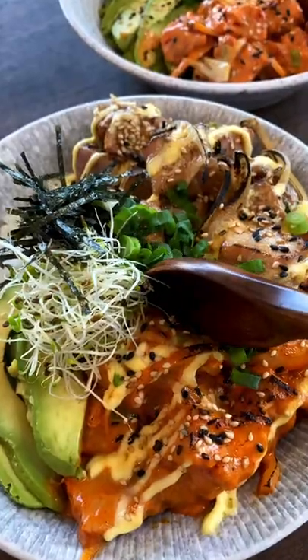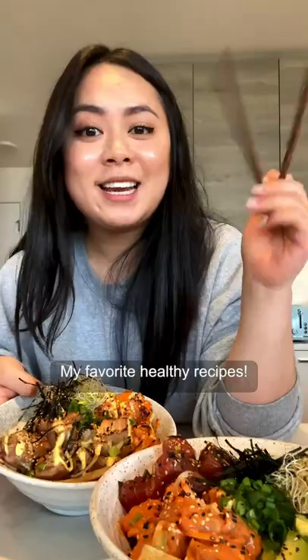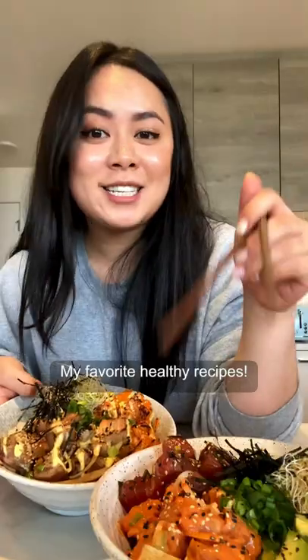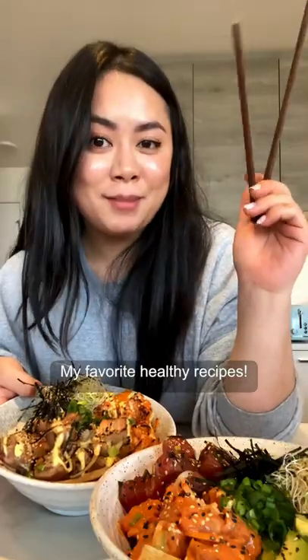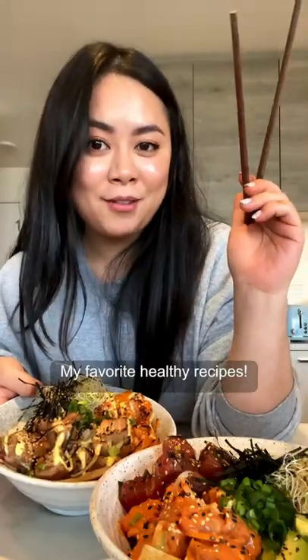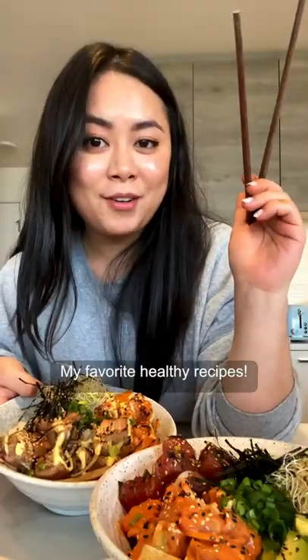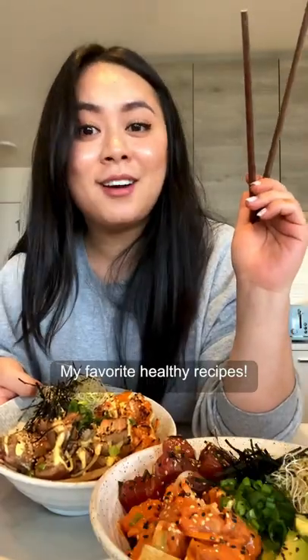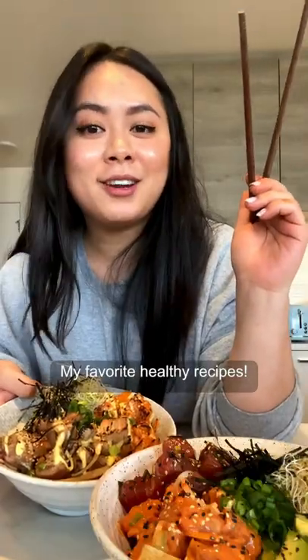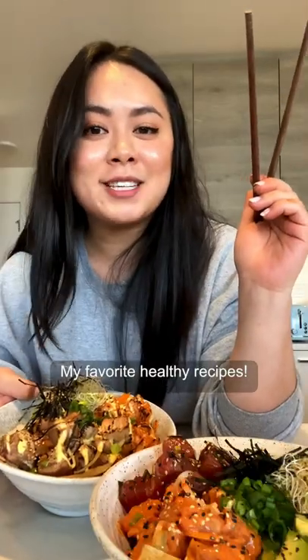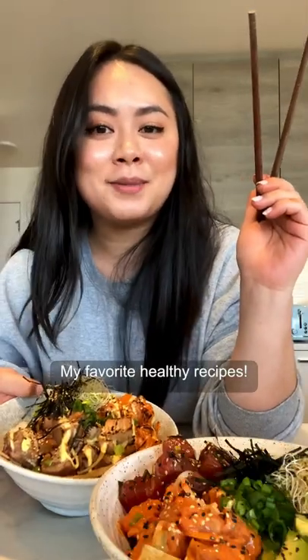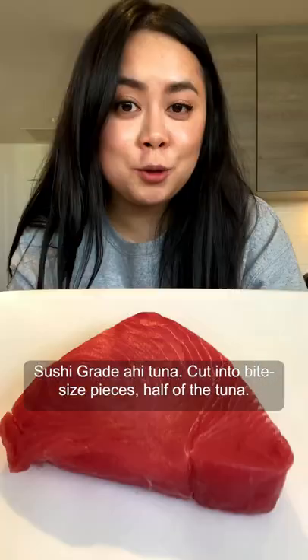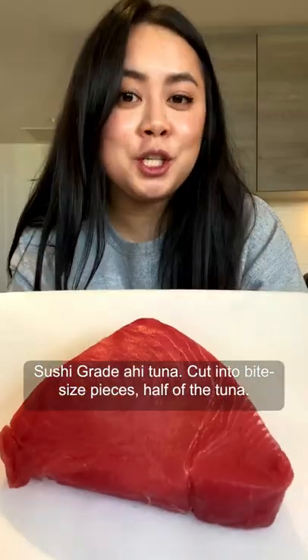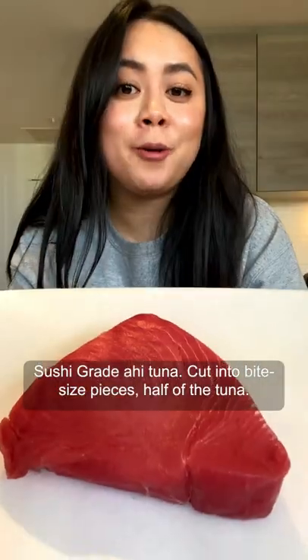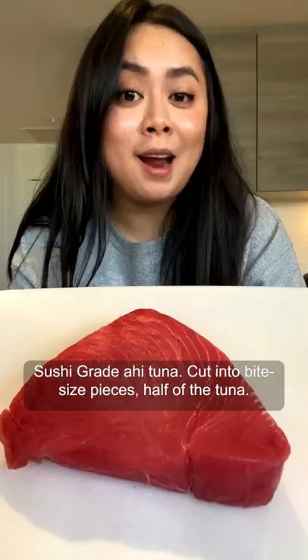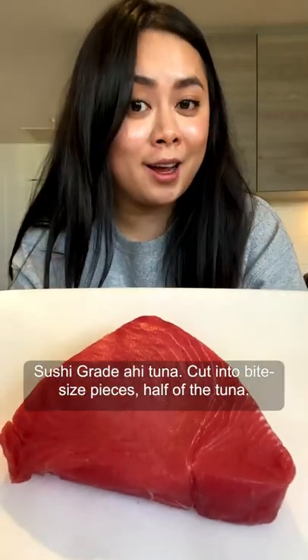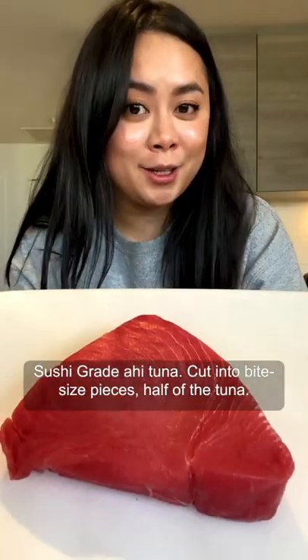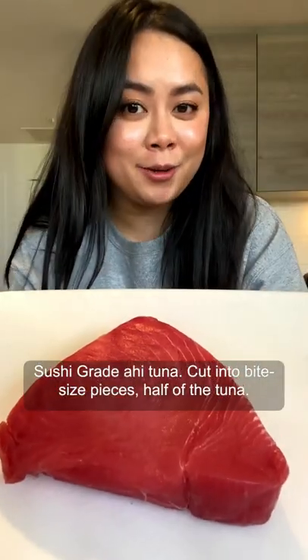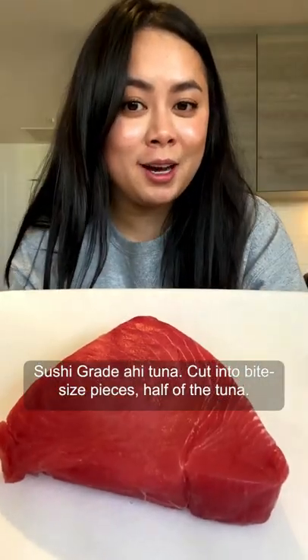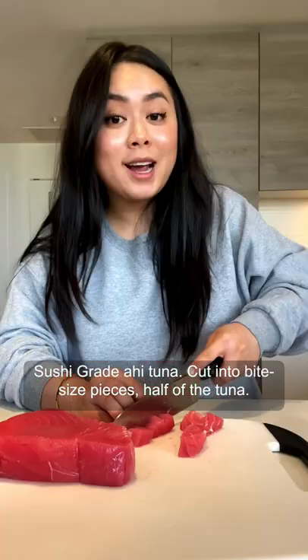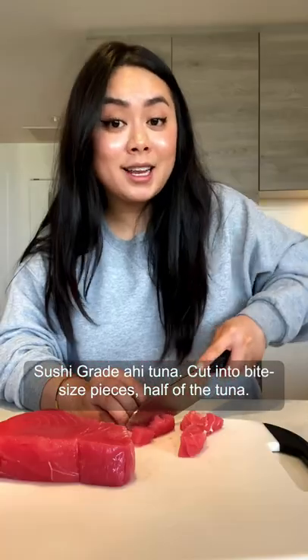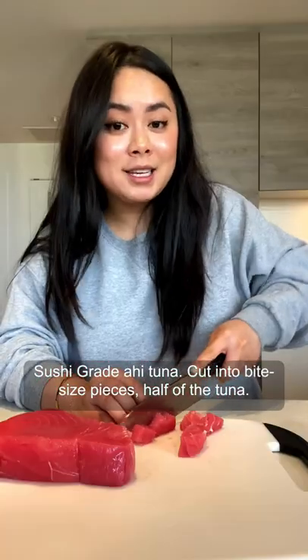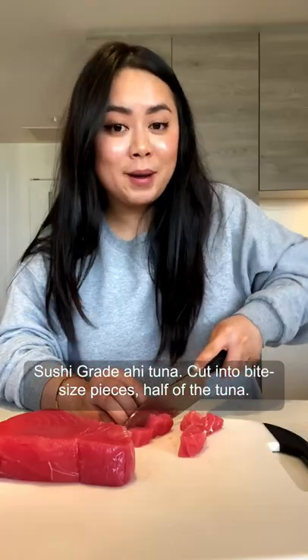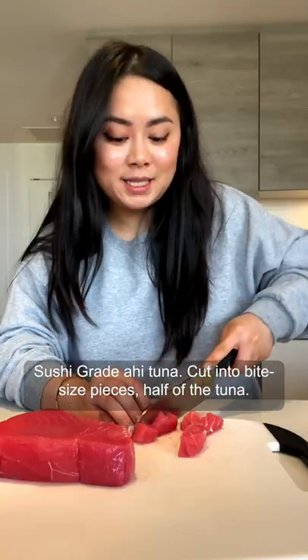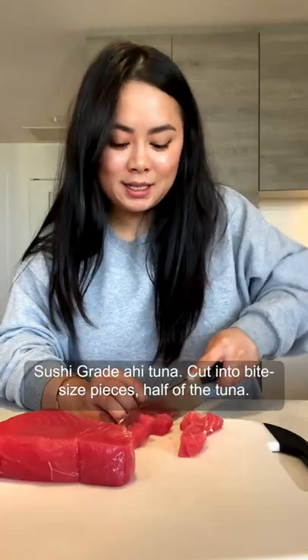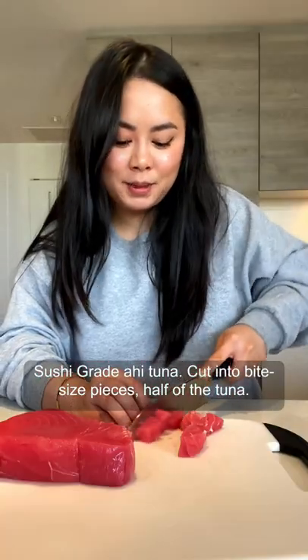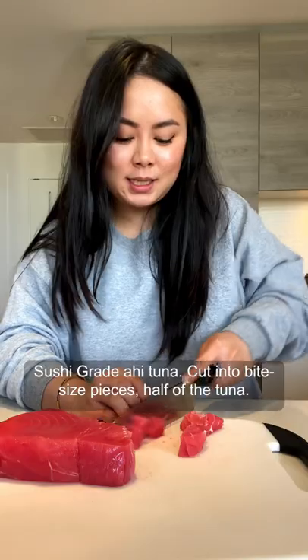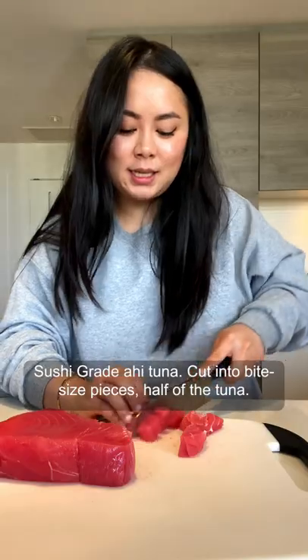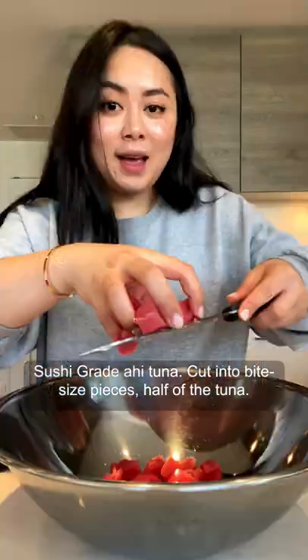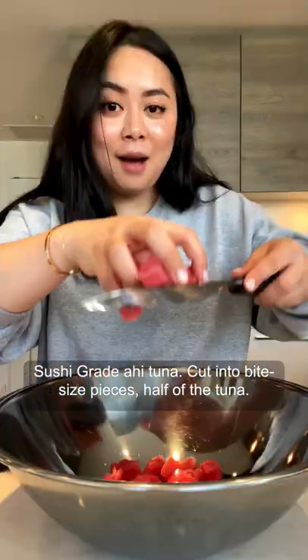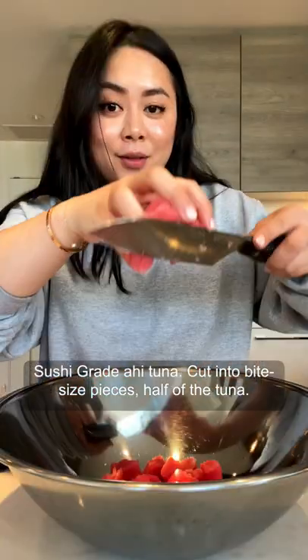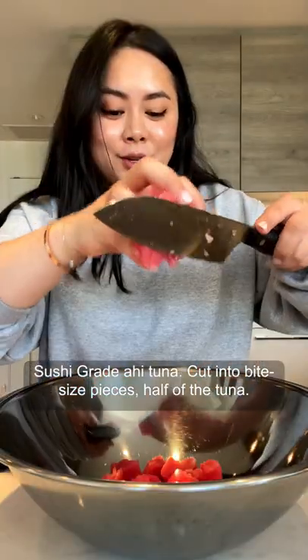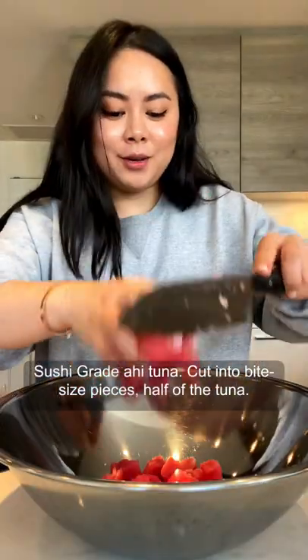Here's some of my favorite healthy recipes. Sushi-grade ahi tuna, cut into bite-sized pieces. We'll use half of the tuna for each version.